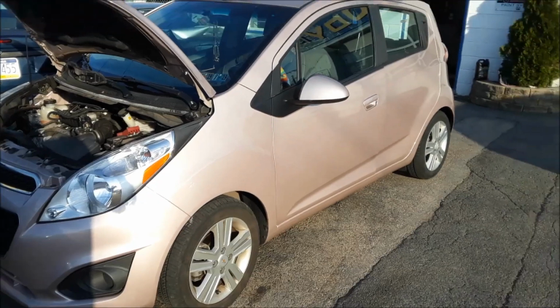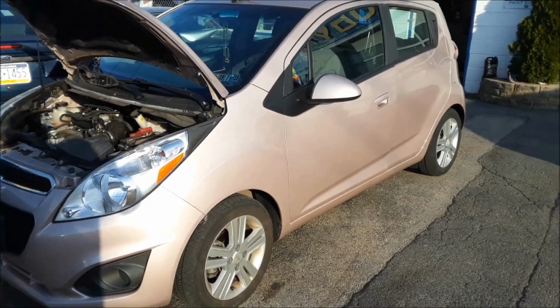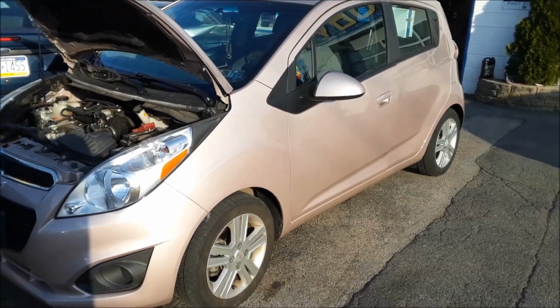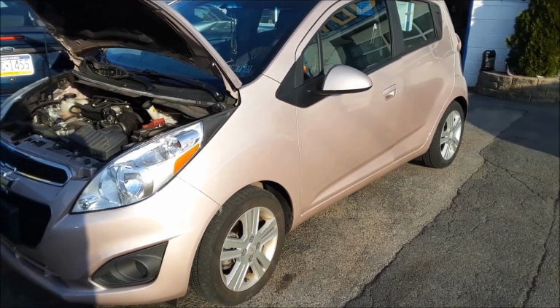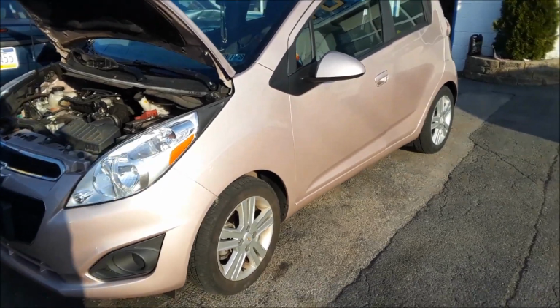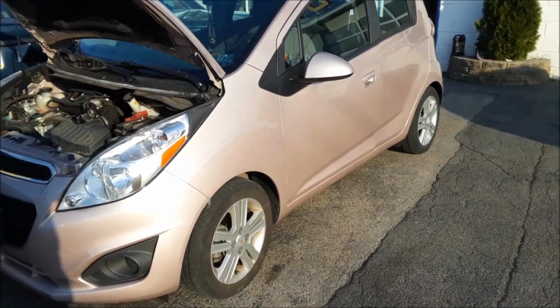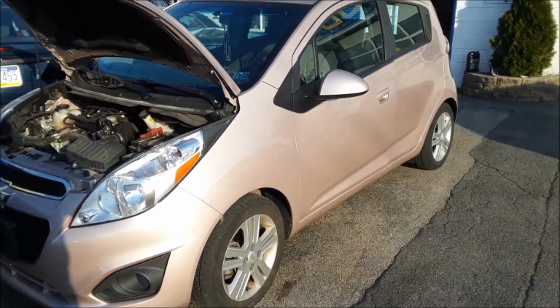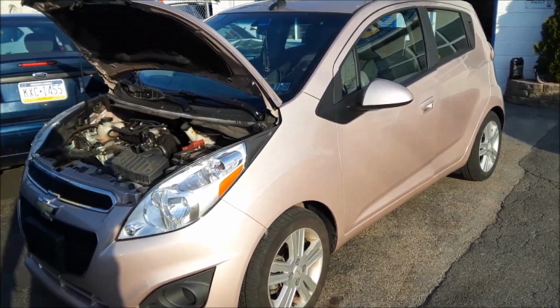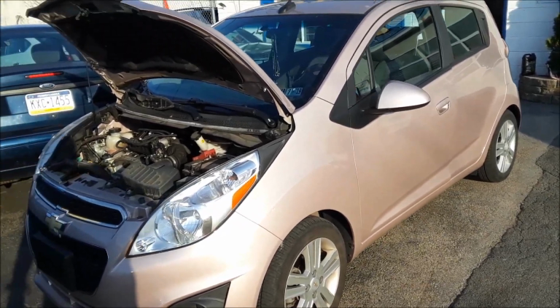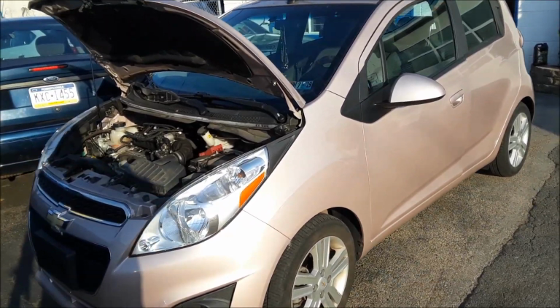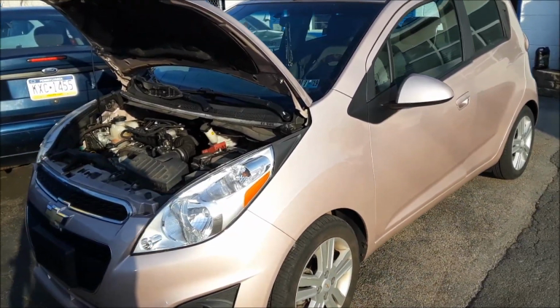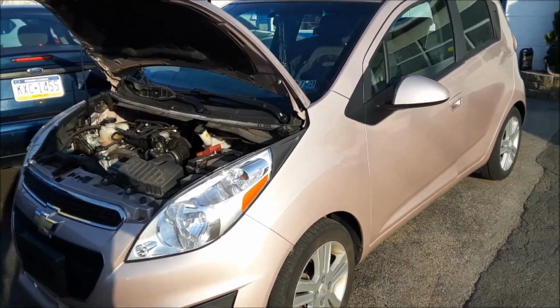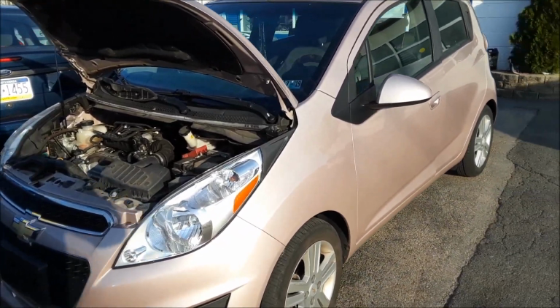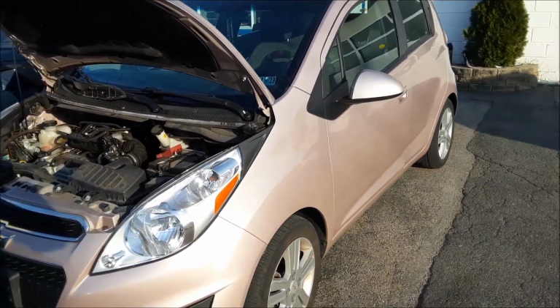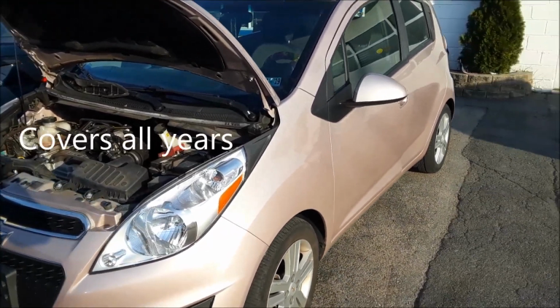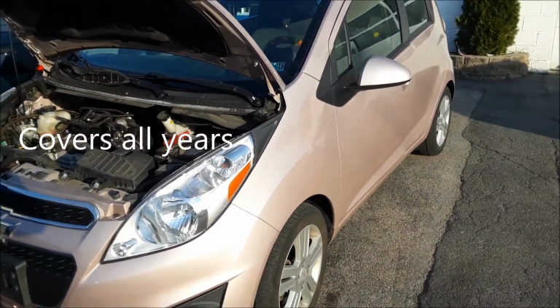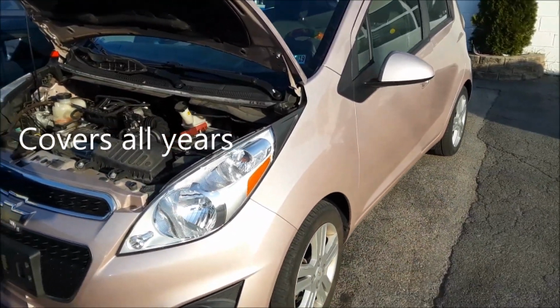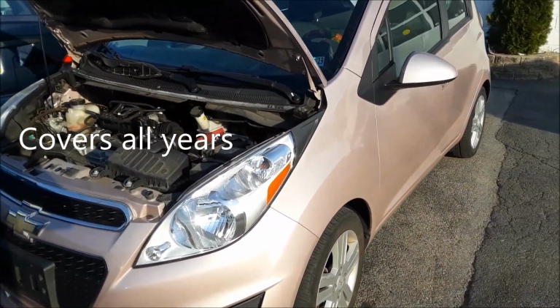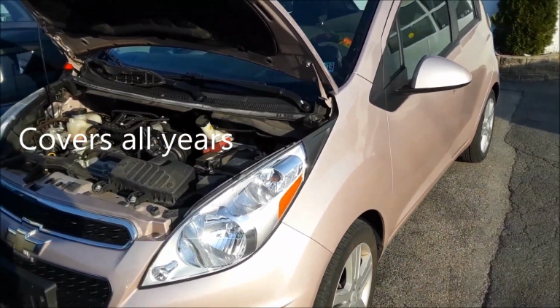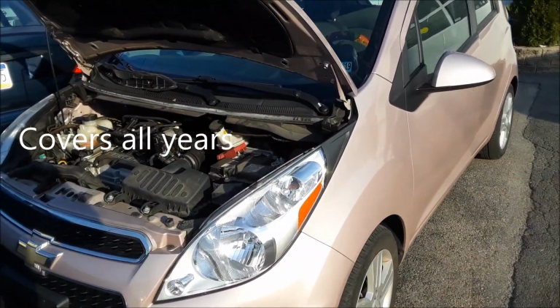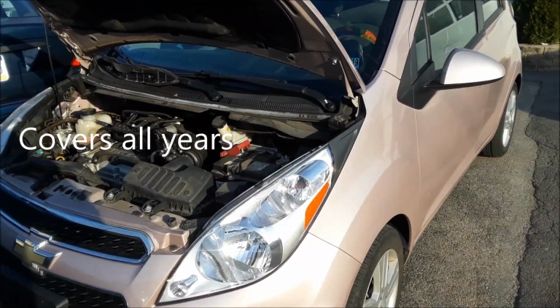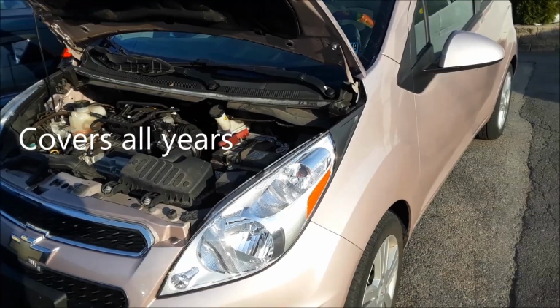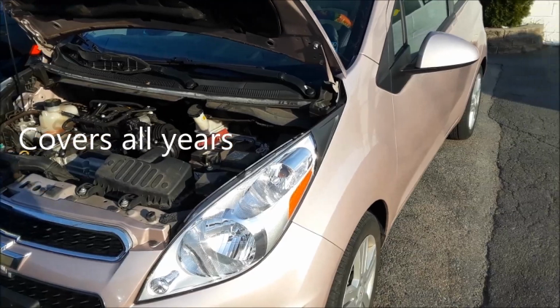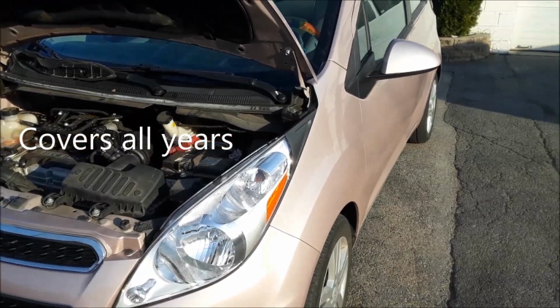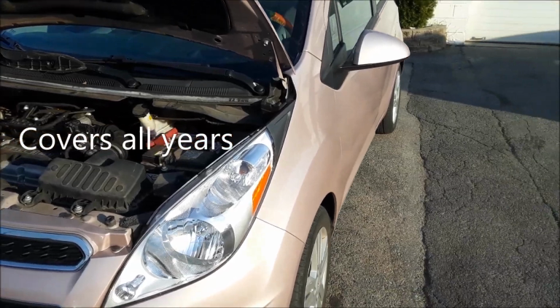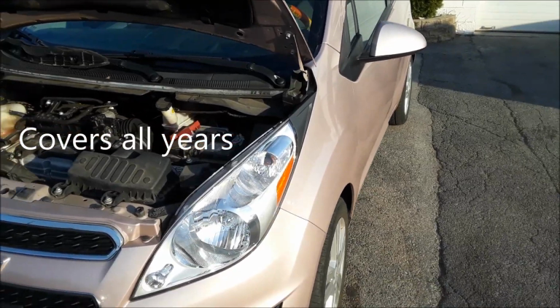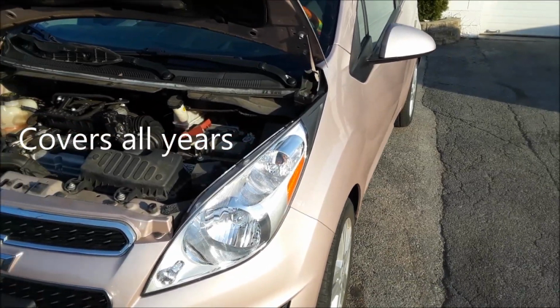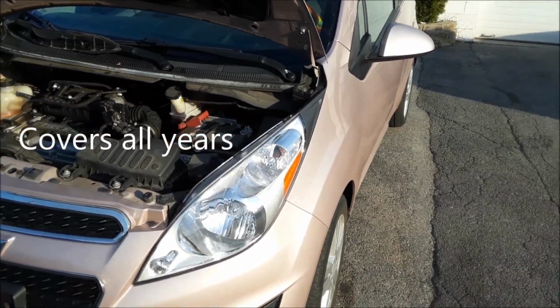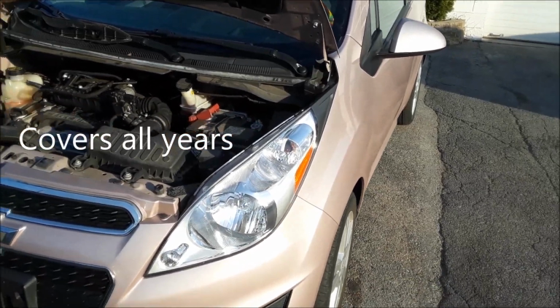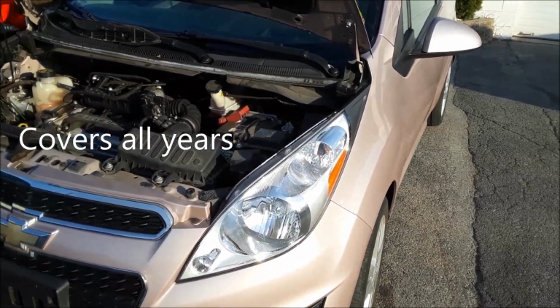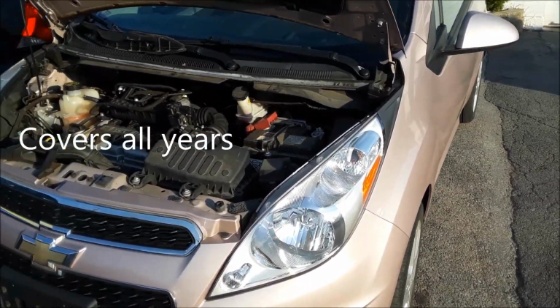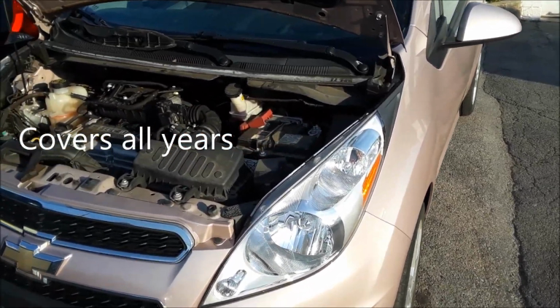Joe Beermaster here. We have a 2013 Chevy Spark and I'm going to show you where the fuse box locations are.